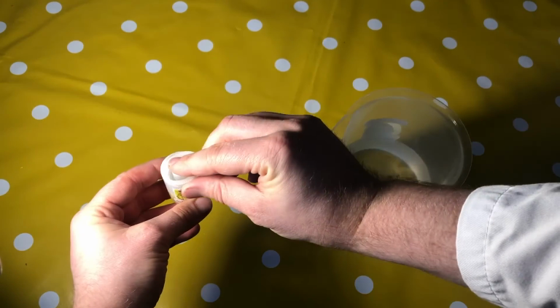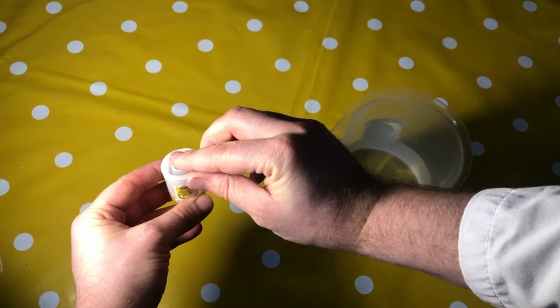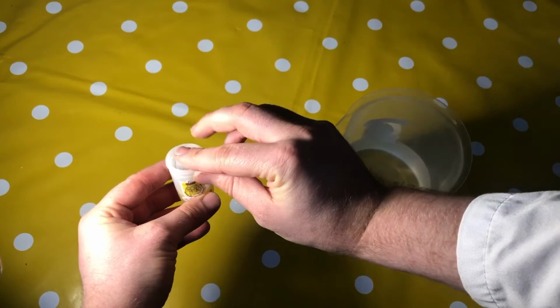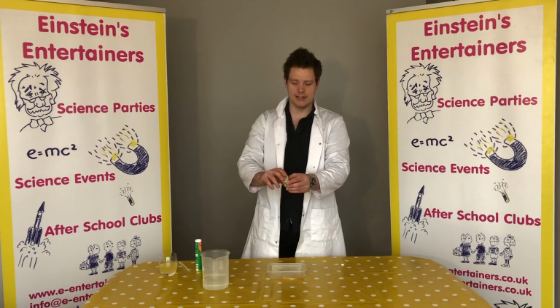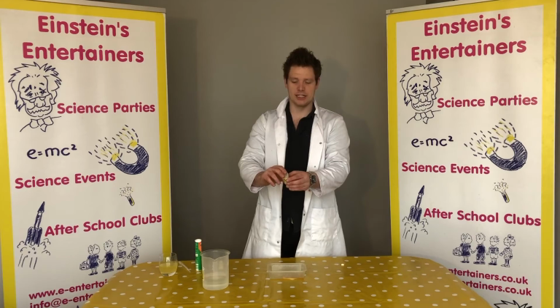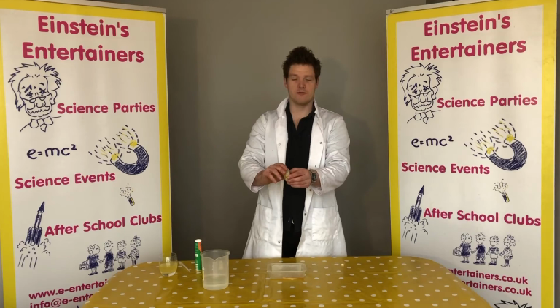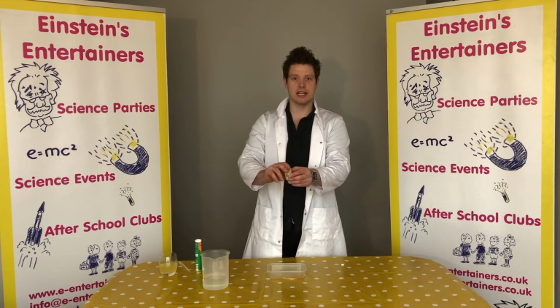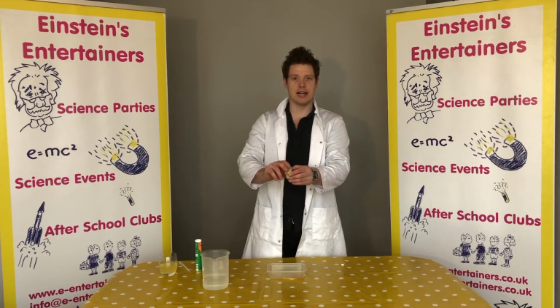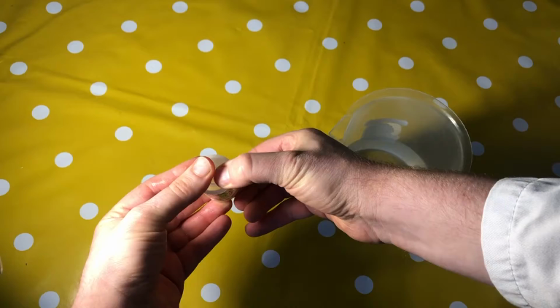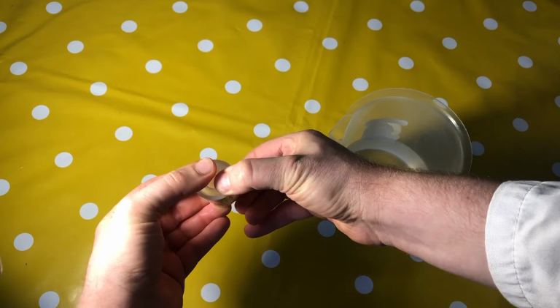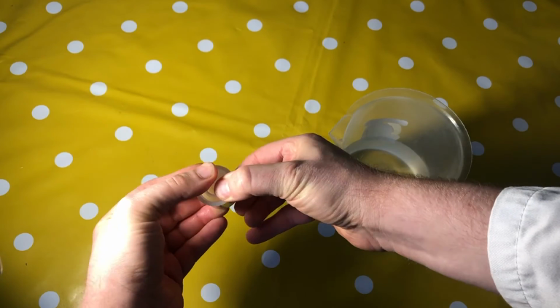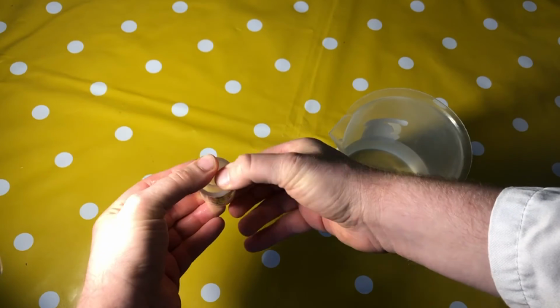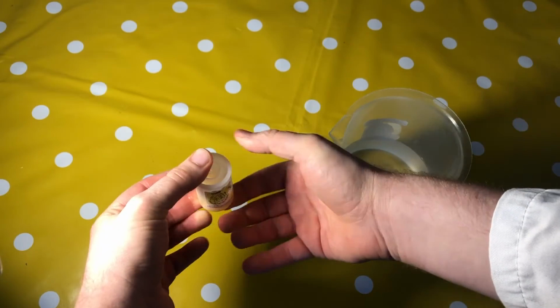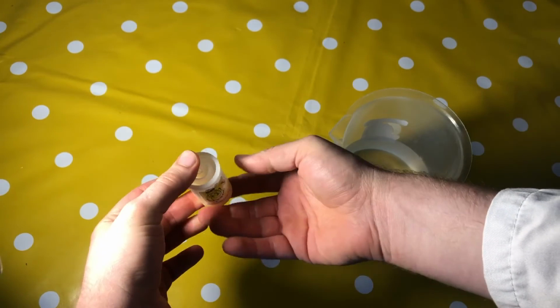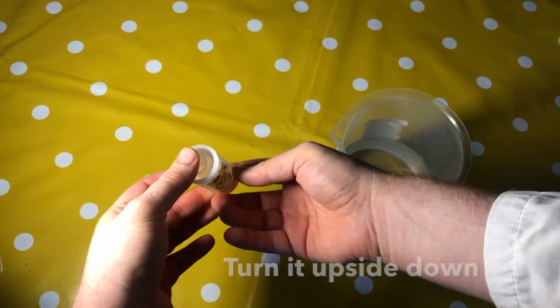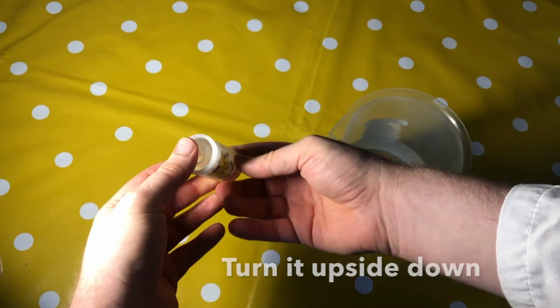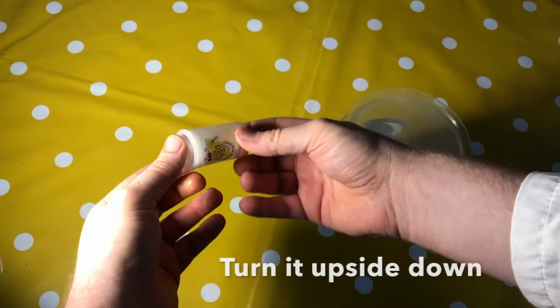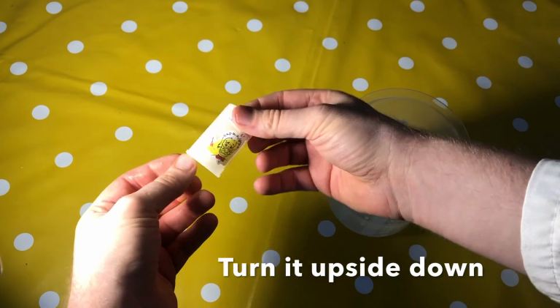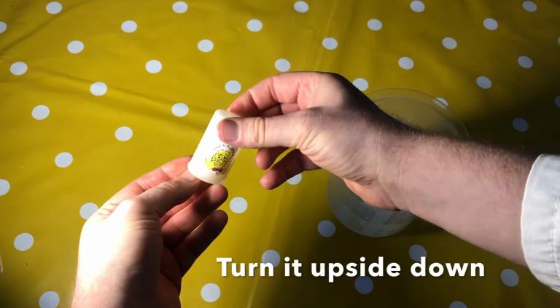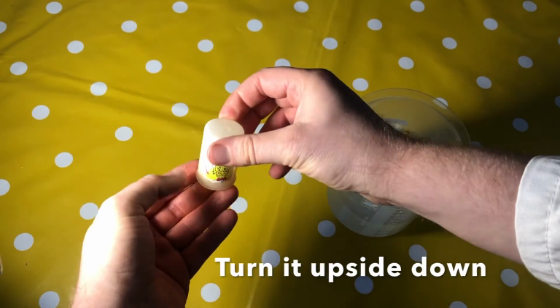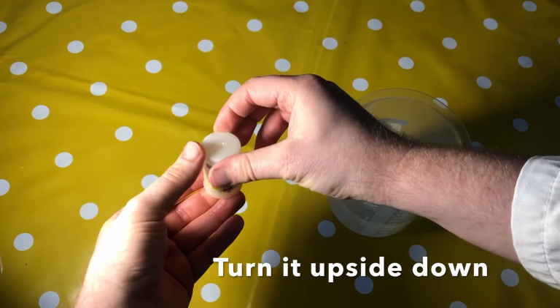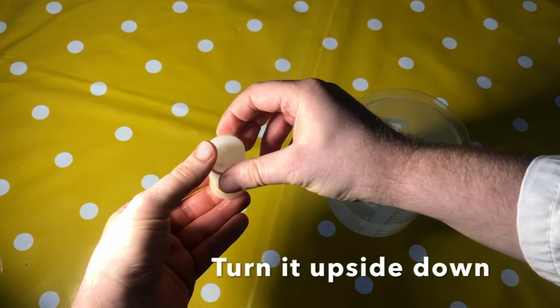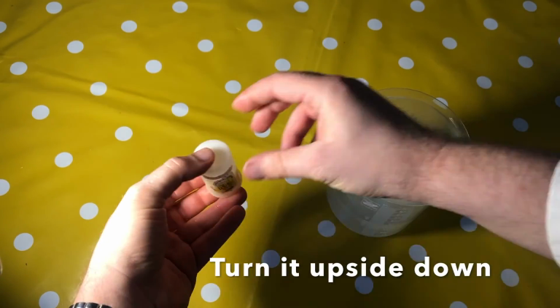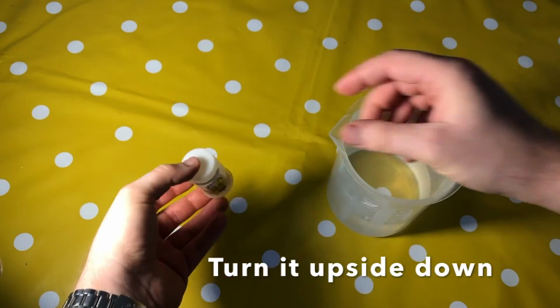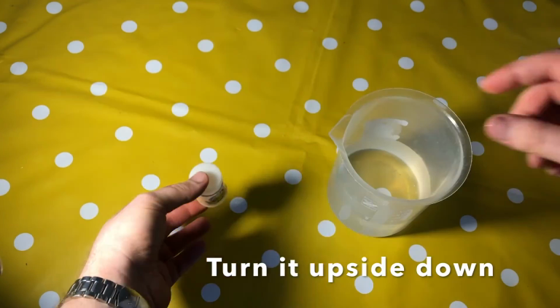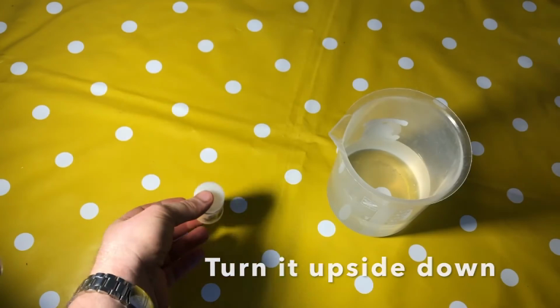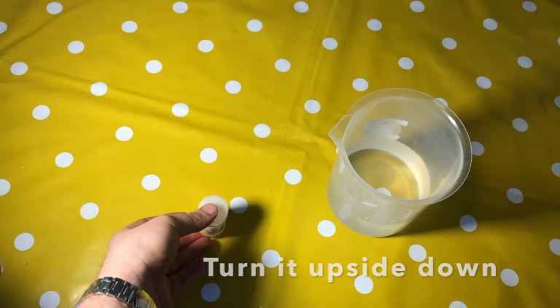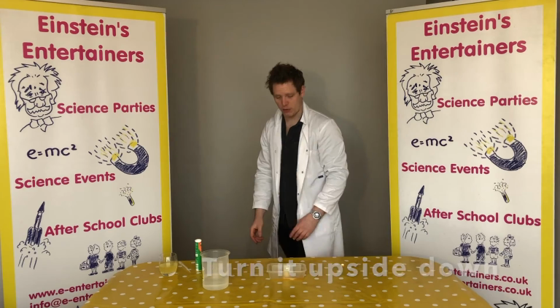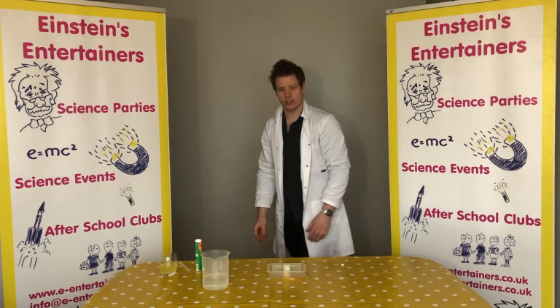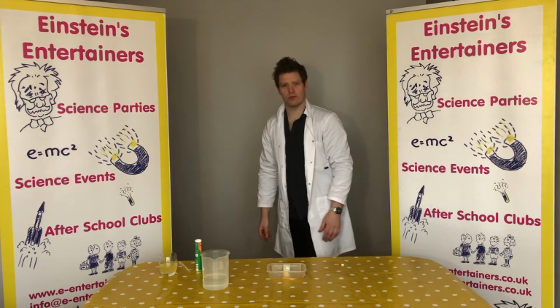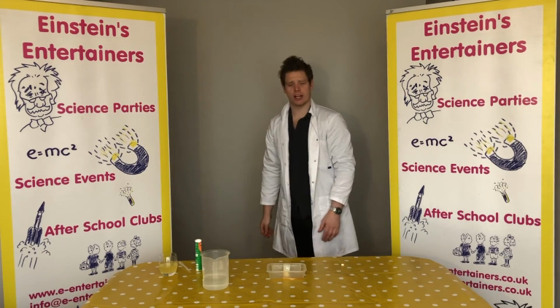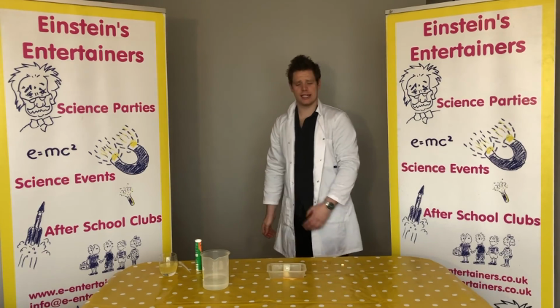We're going to put the lid on until it clicks, shake that up, put that down, and you guys watch that little rocket. Watch the rocket!